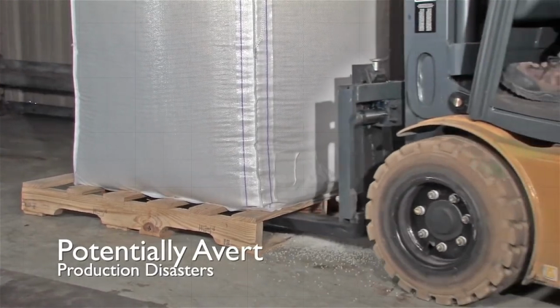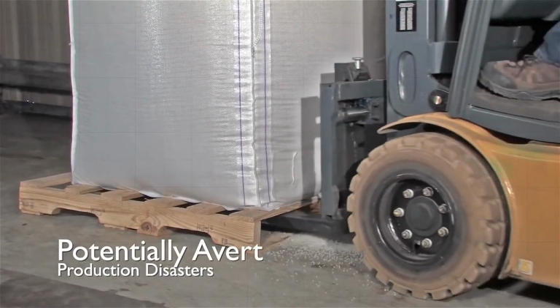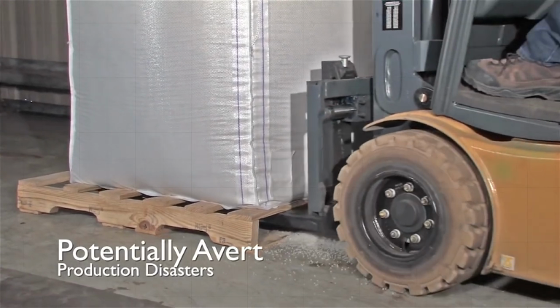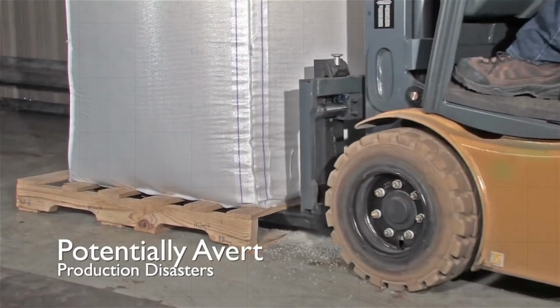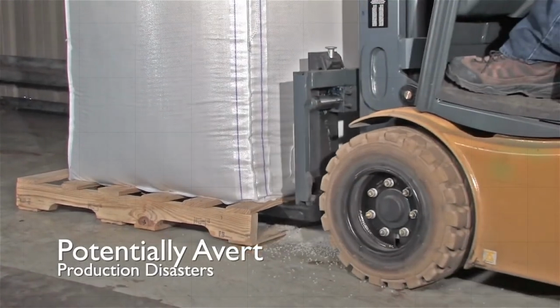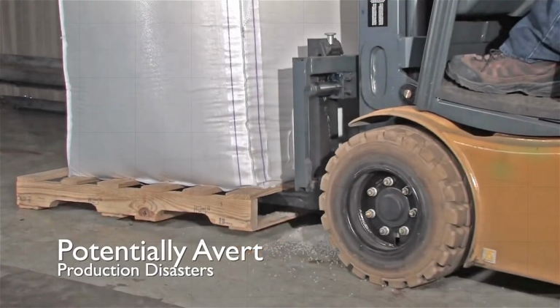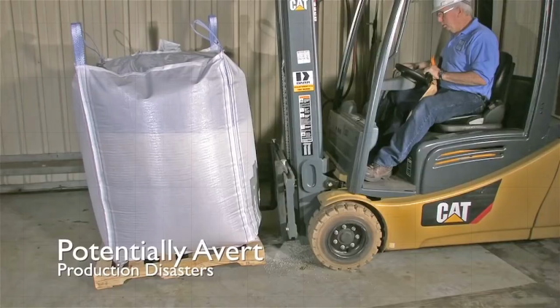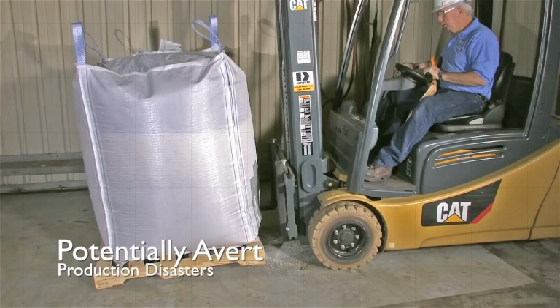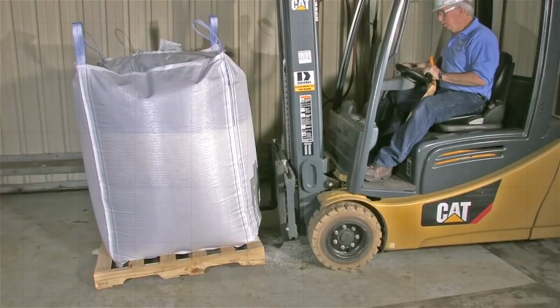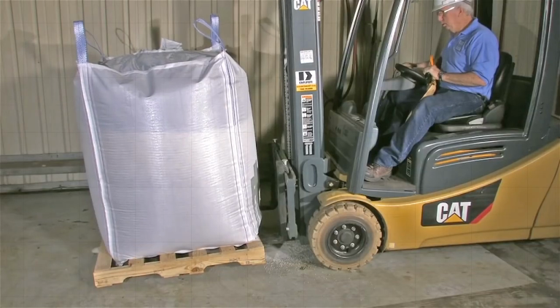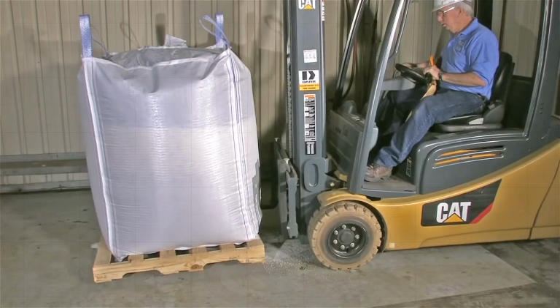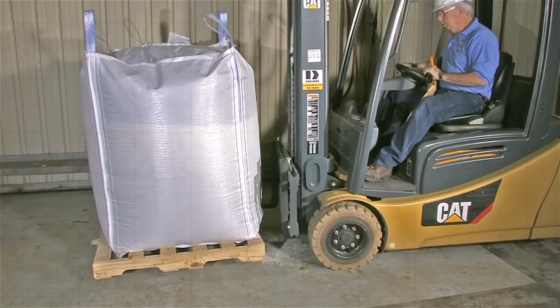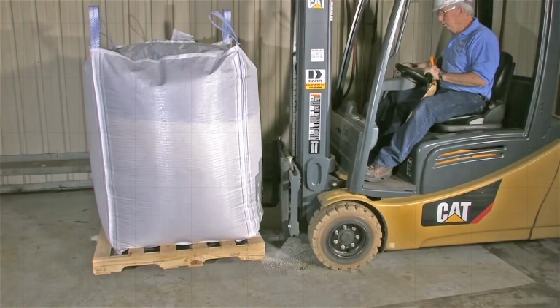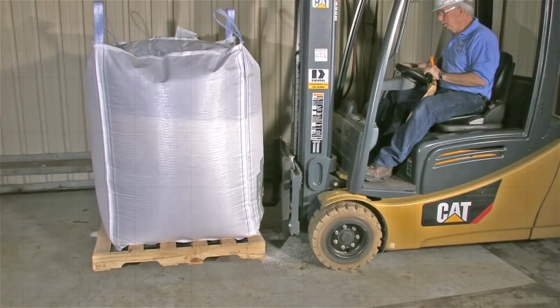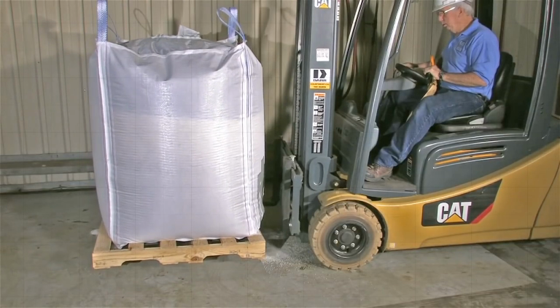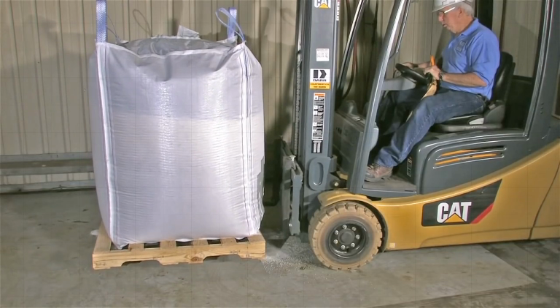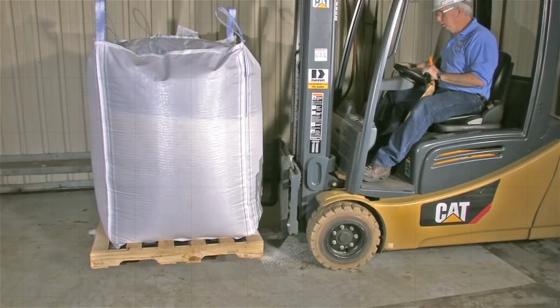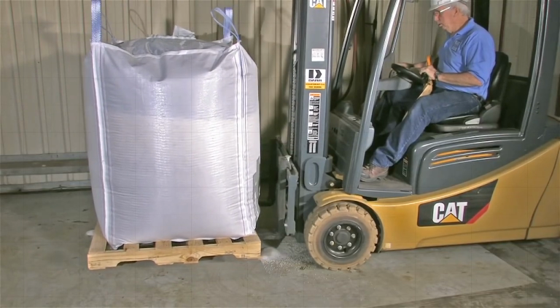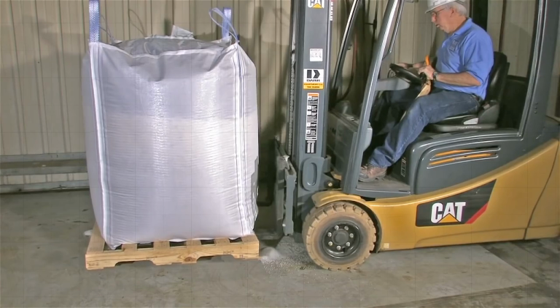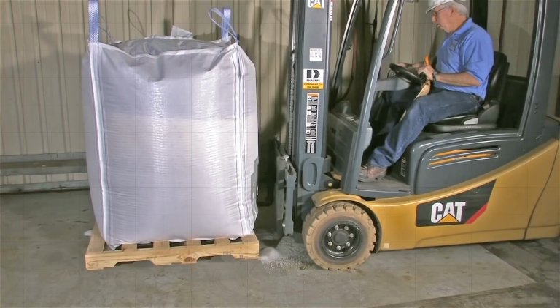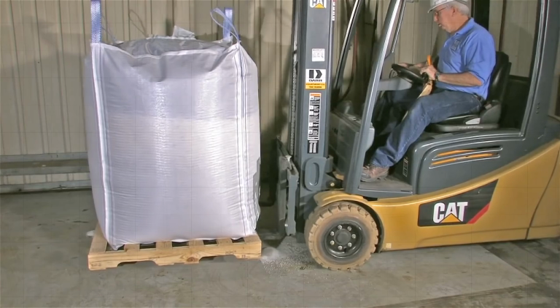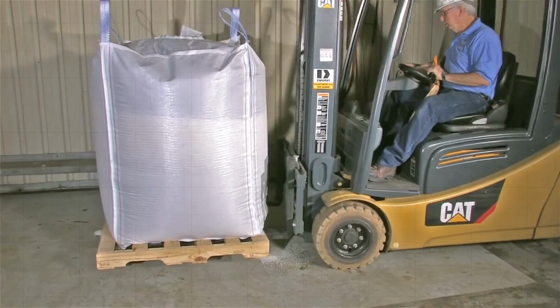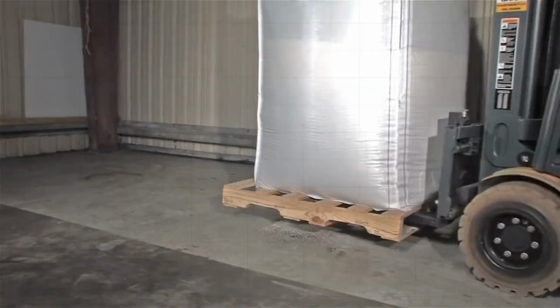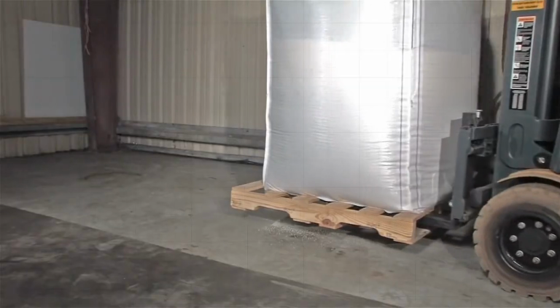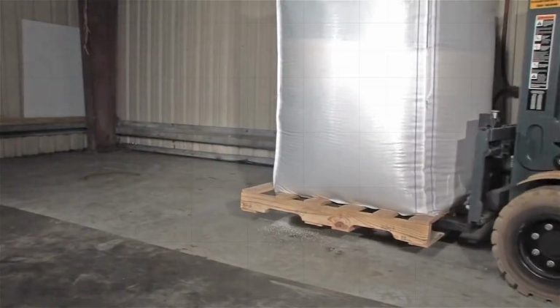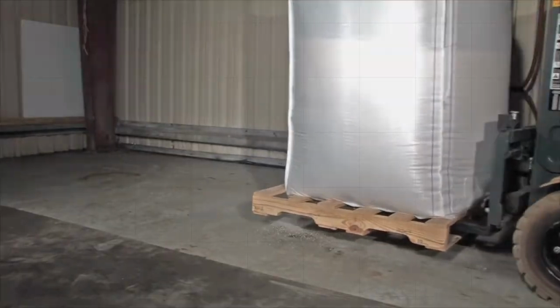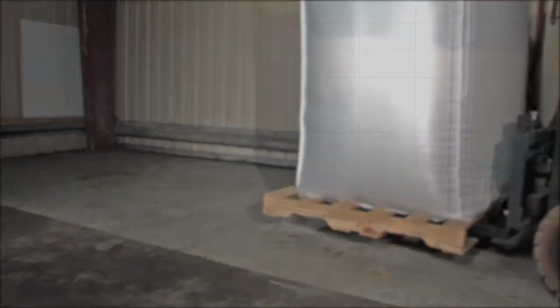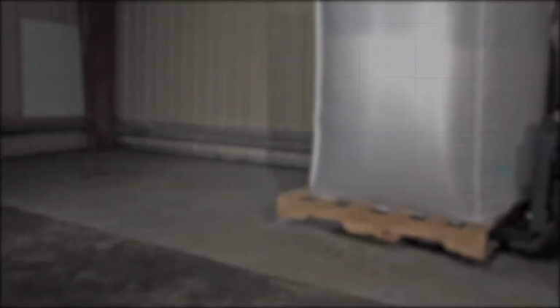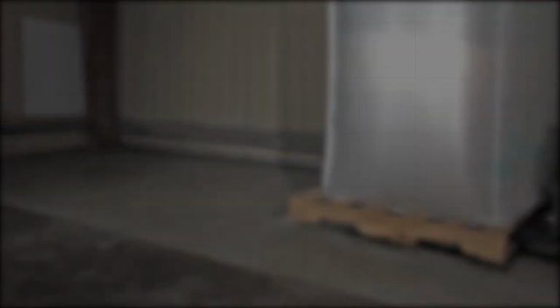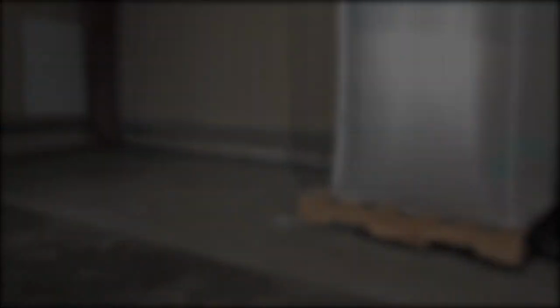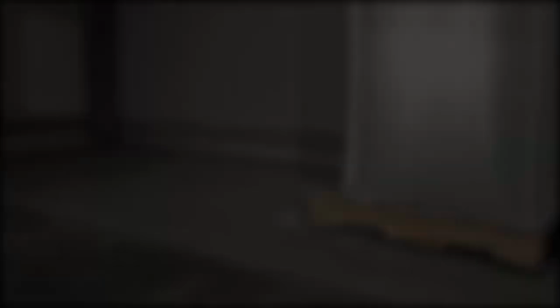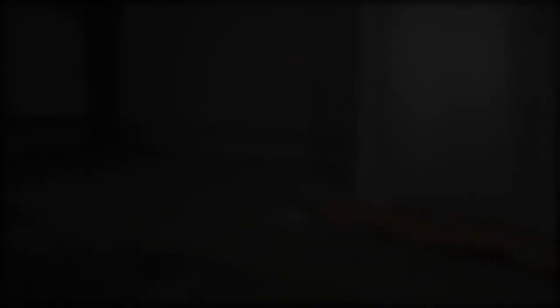Once the super sack container has reached its final destination, the bag should not be used again.